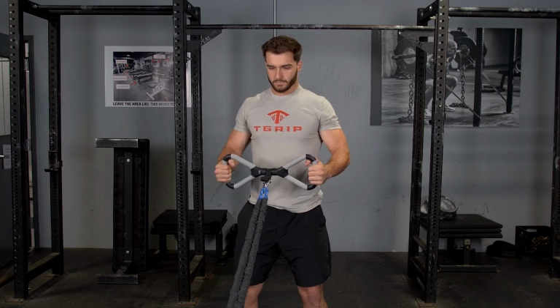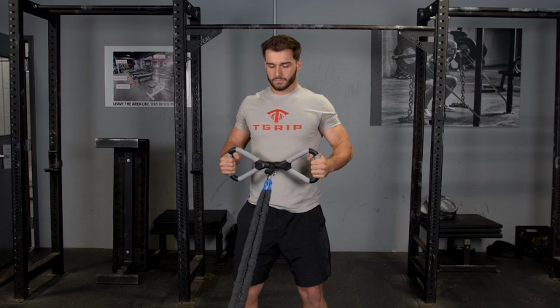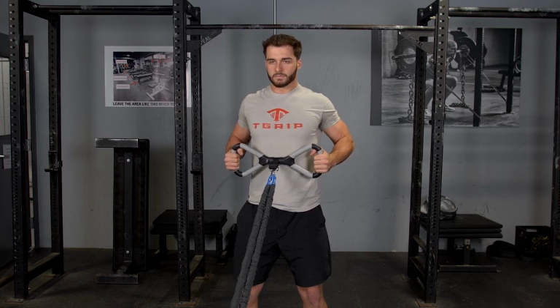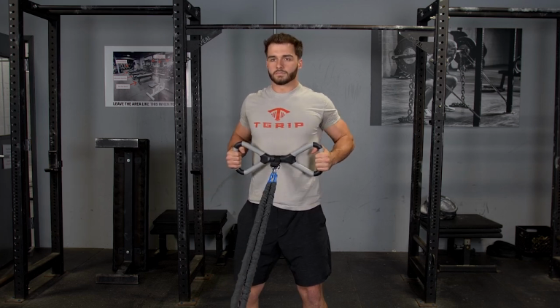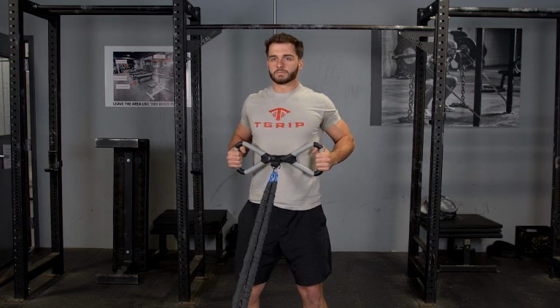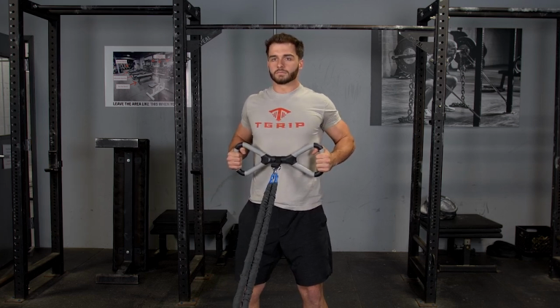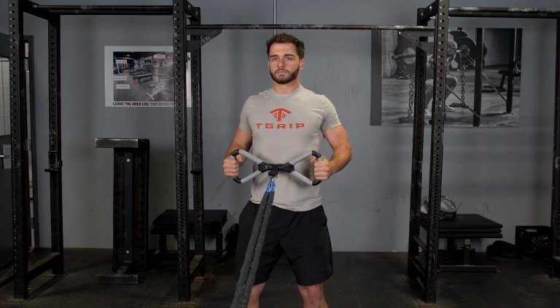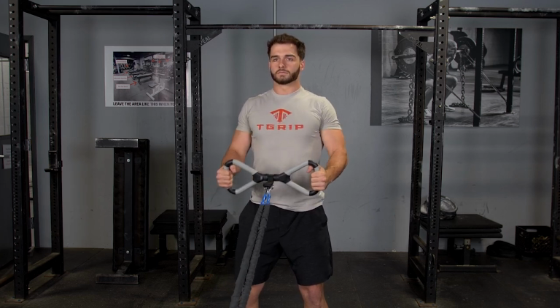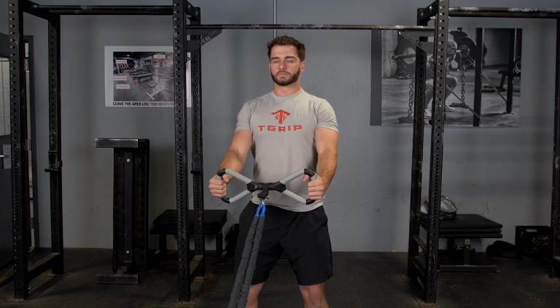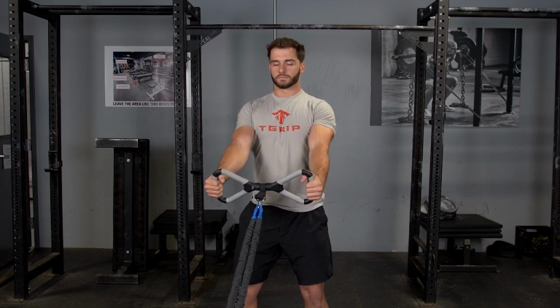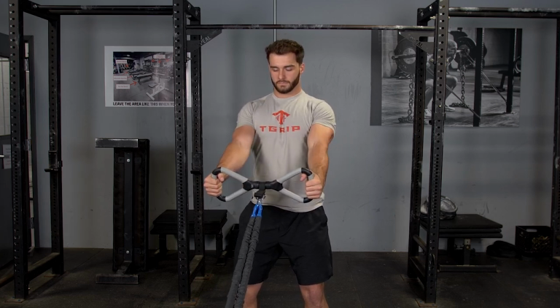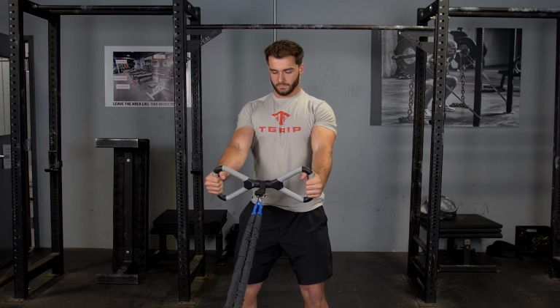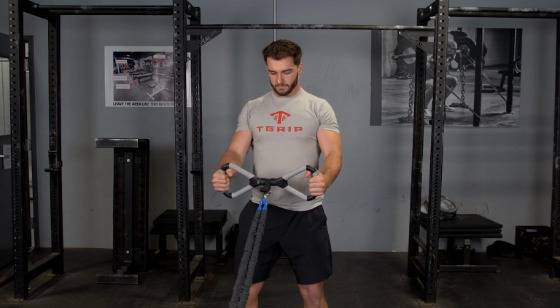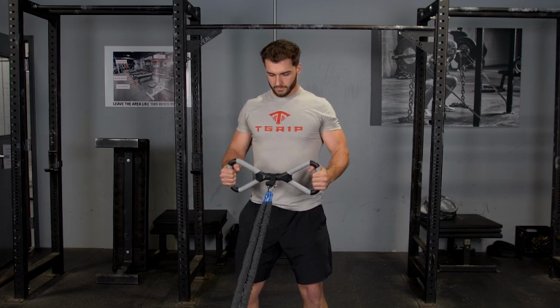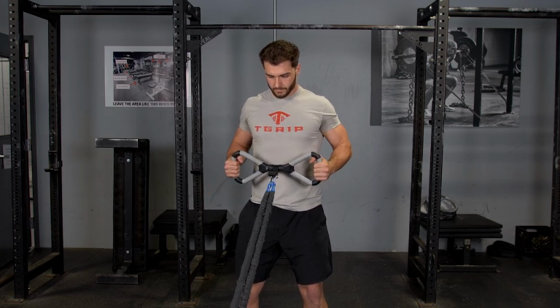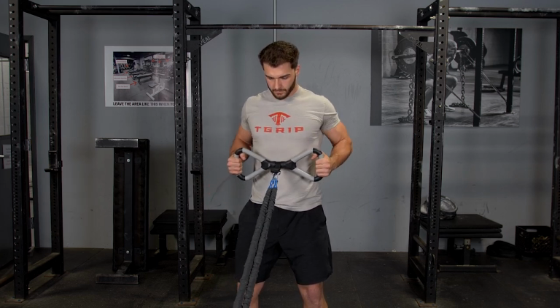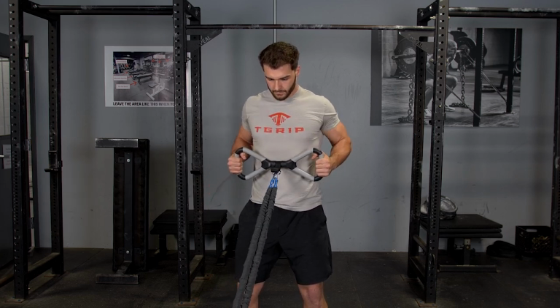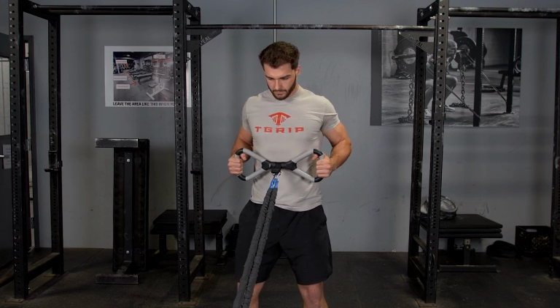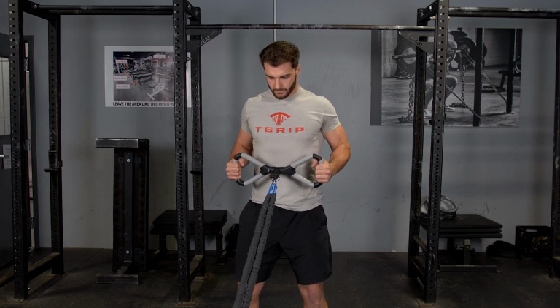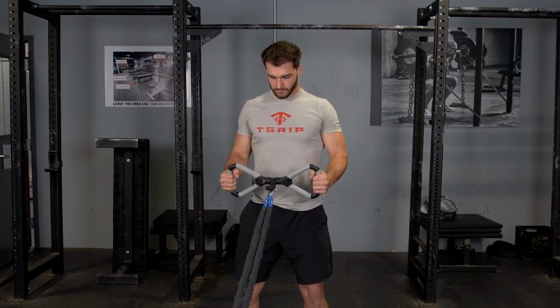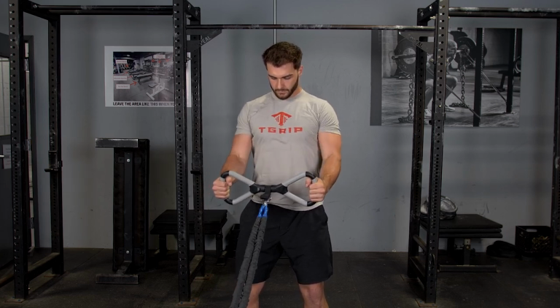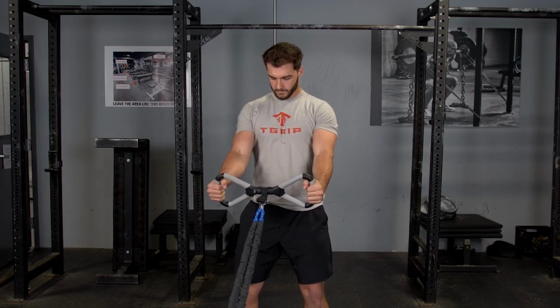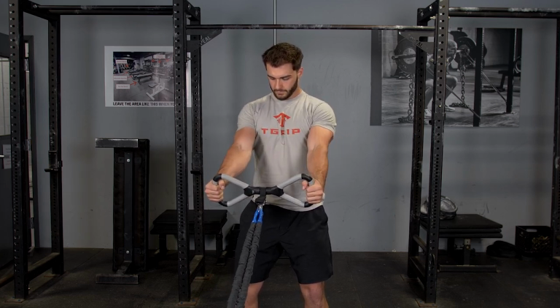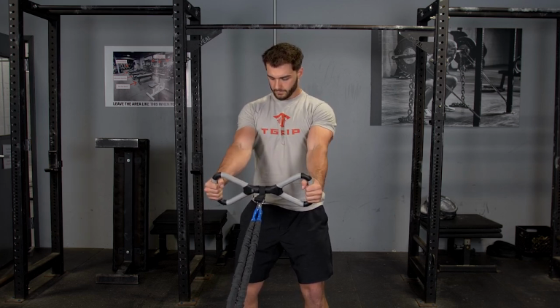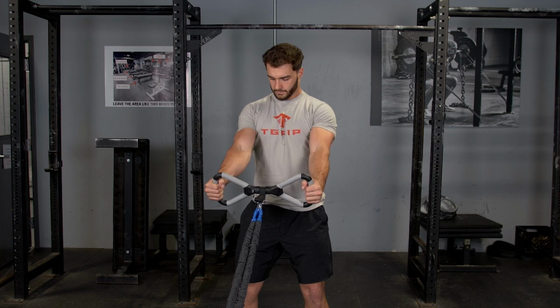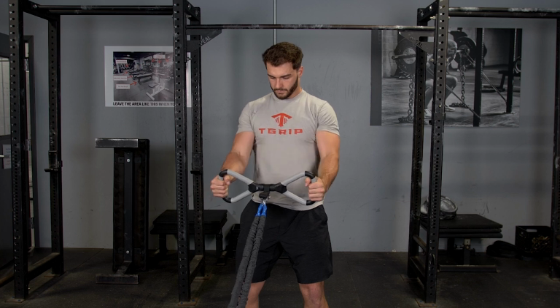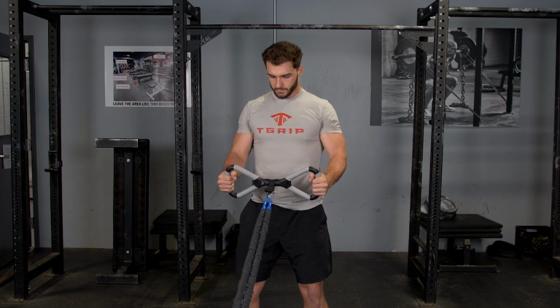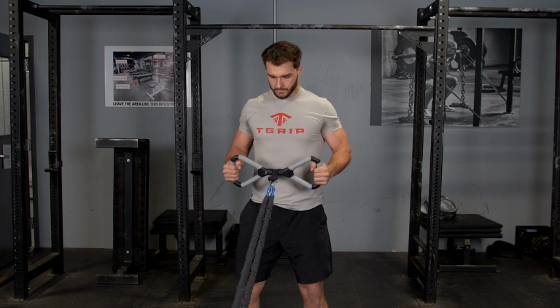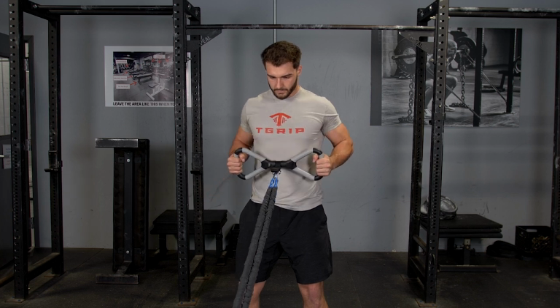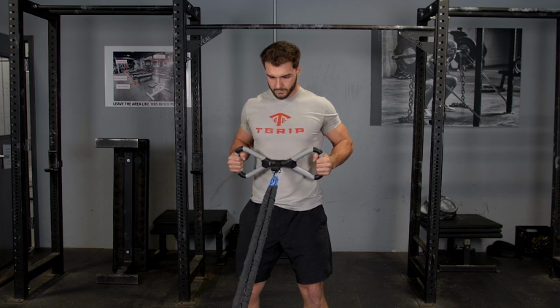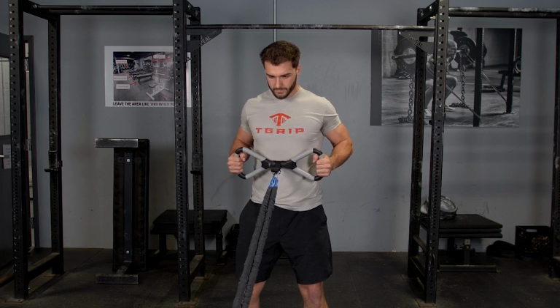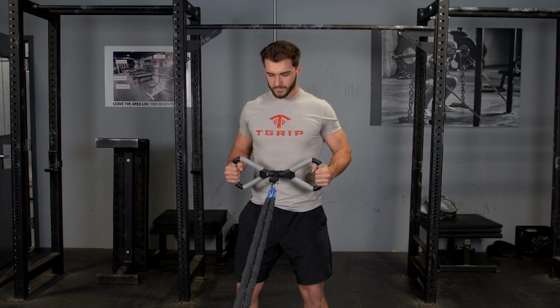The row is a staple exercise in the T-grip training protocol. For the low row, attach the resistance bands down low.